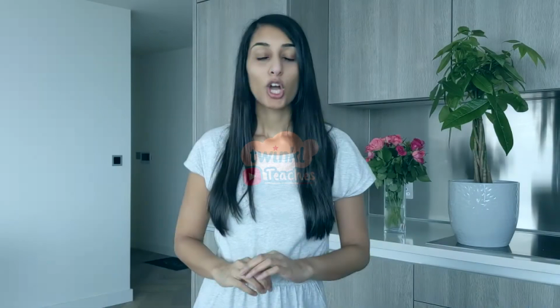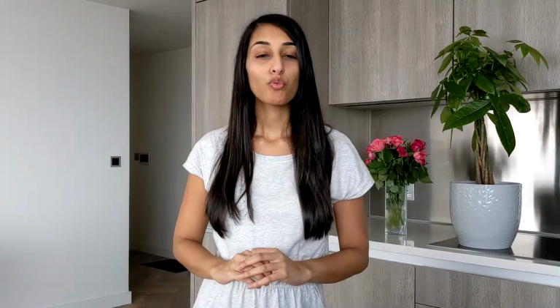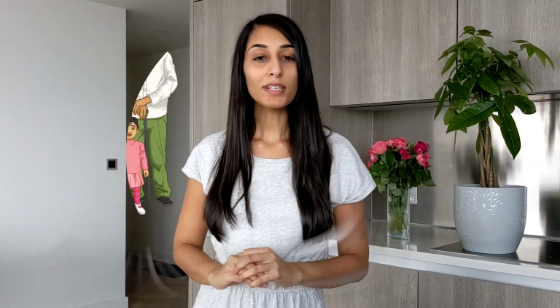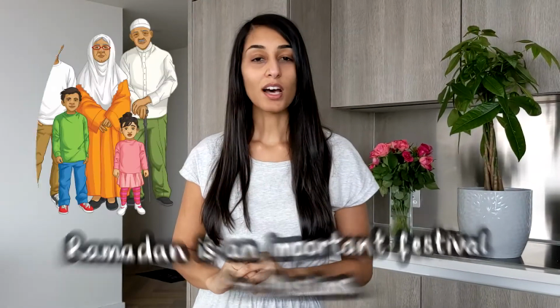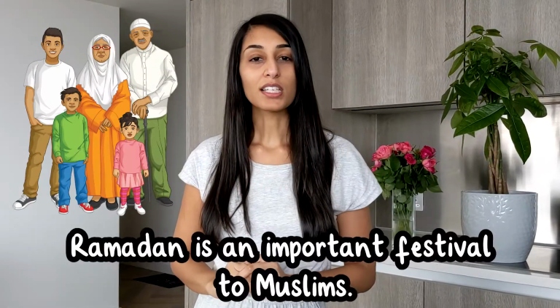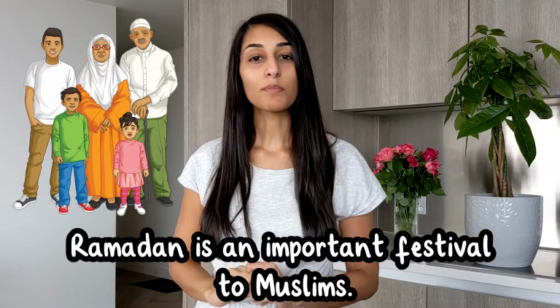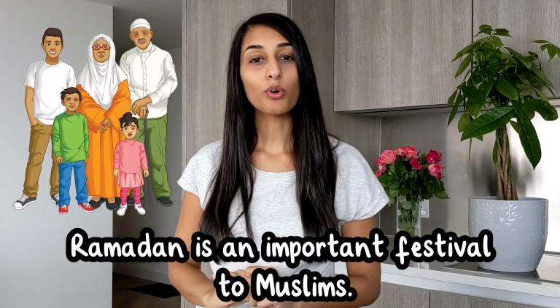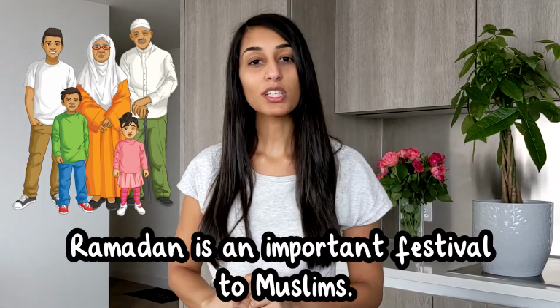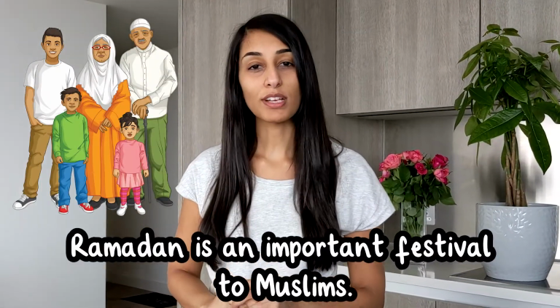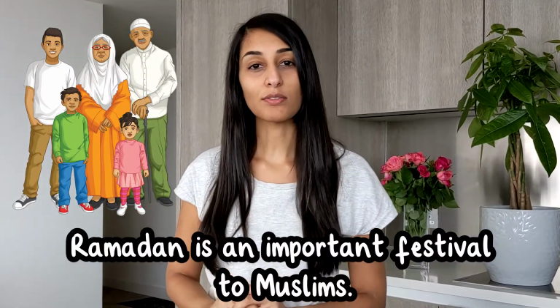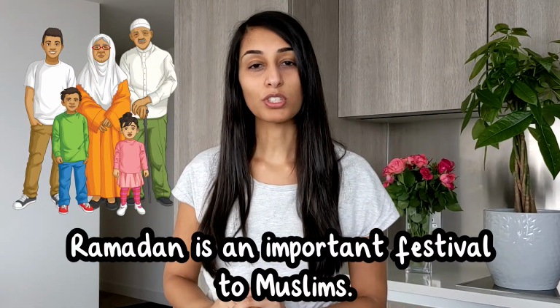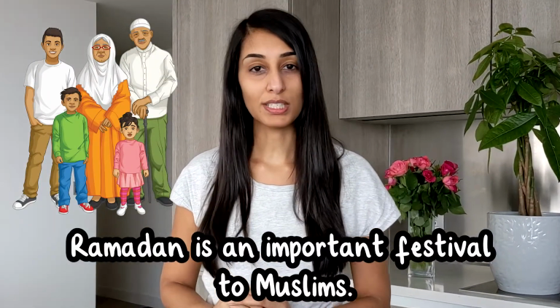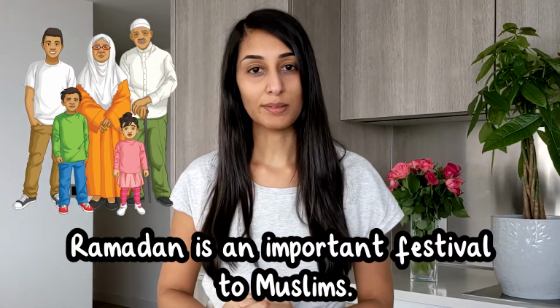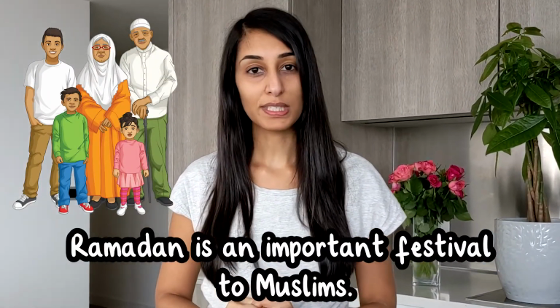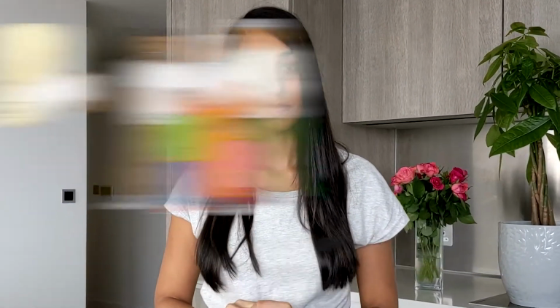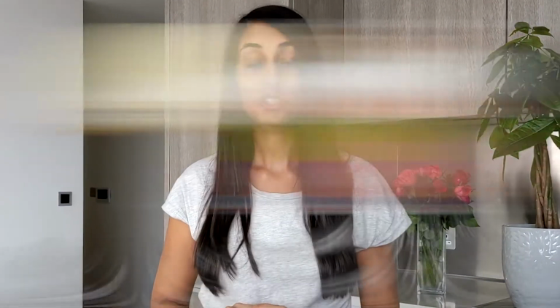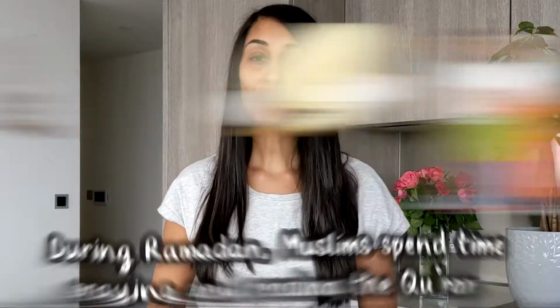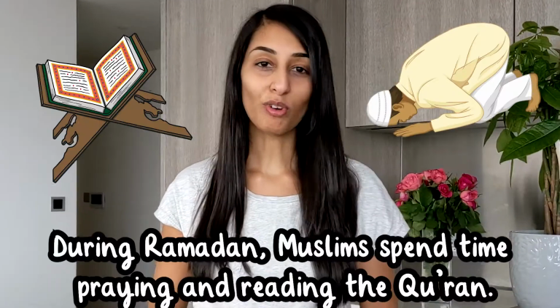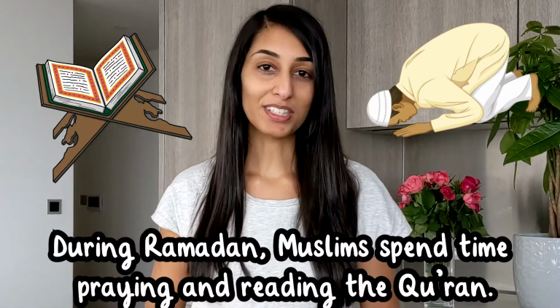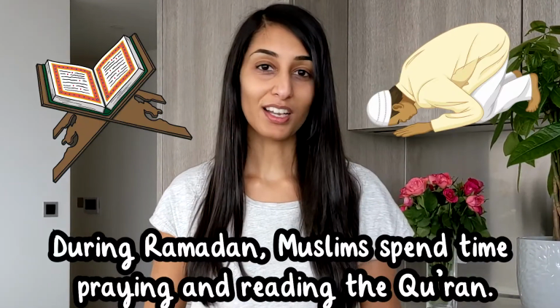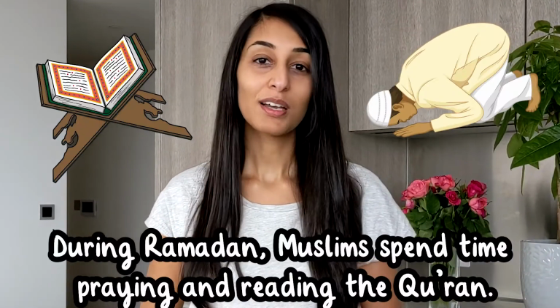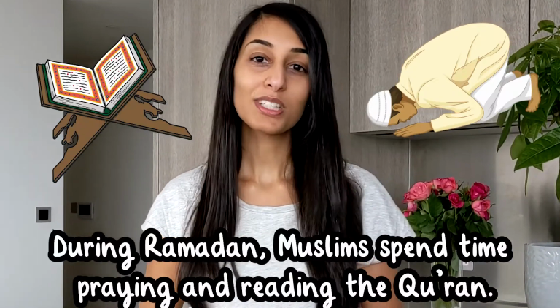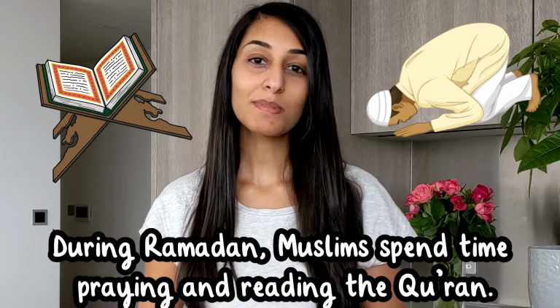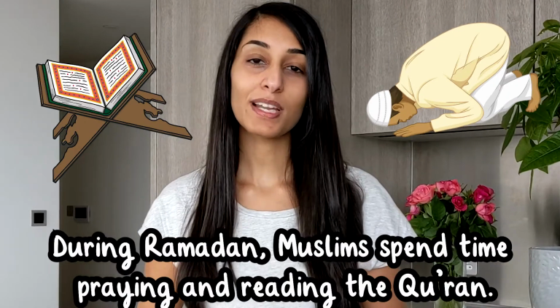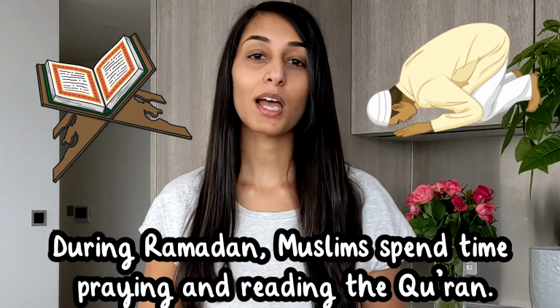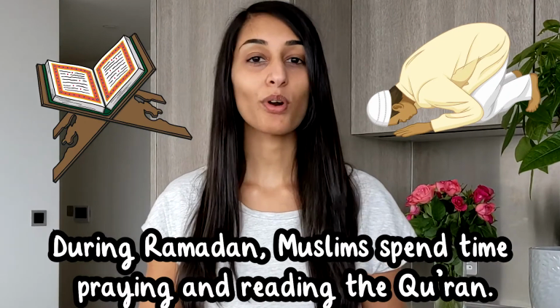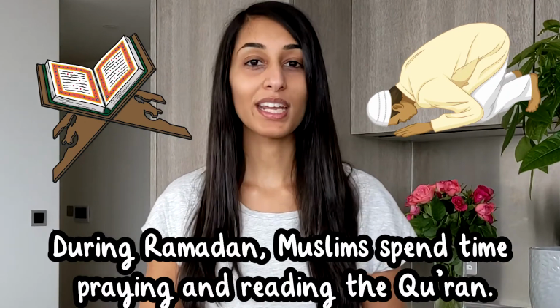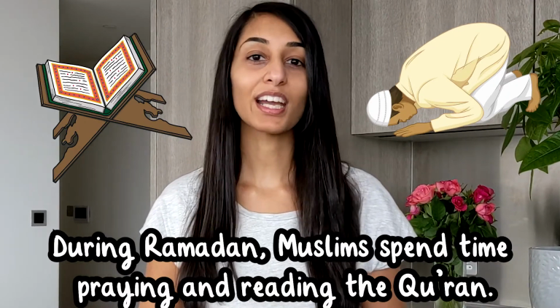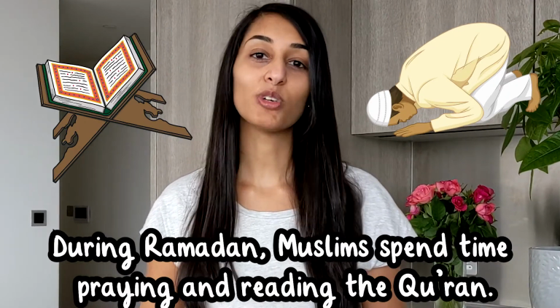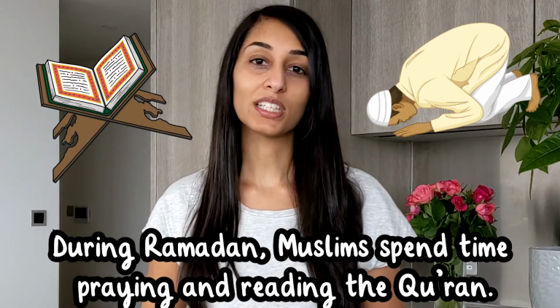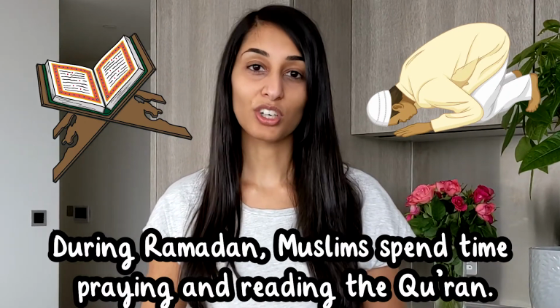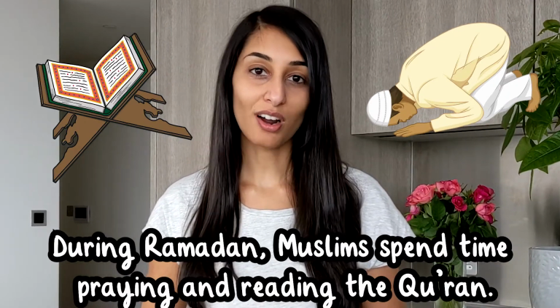Ramadan is an important festival to Muslims. During Ramadan, Muslims spend time praying and reading the Quran.